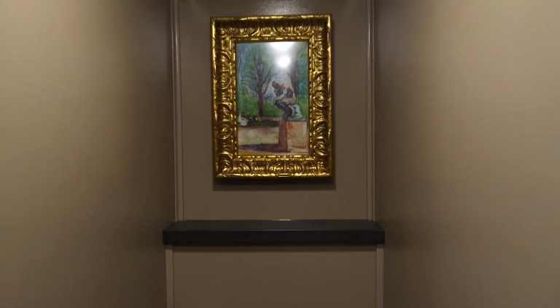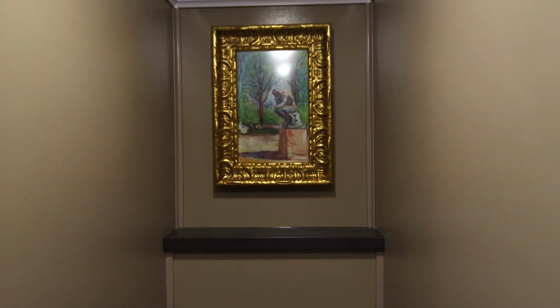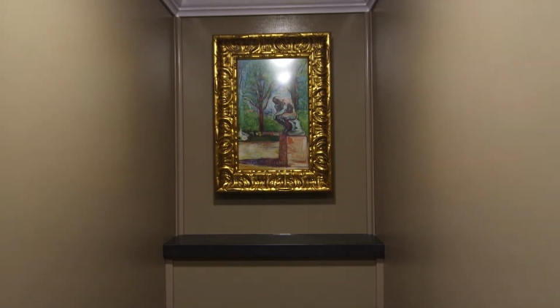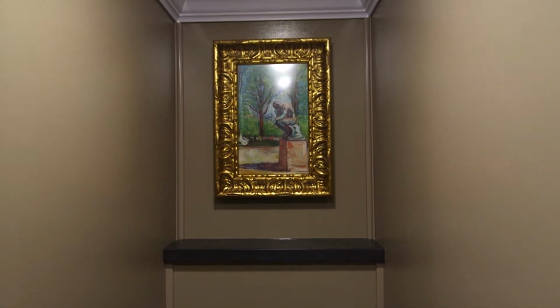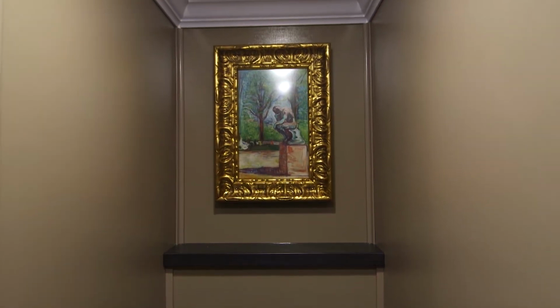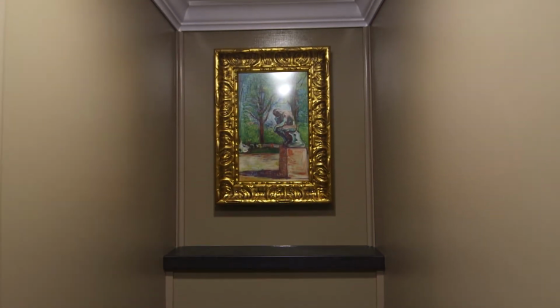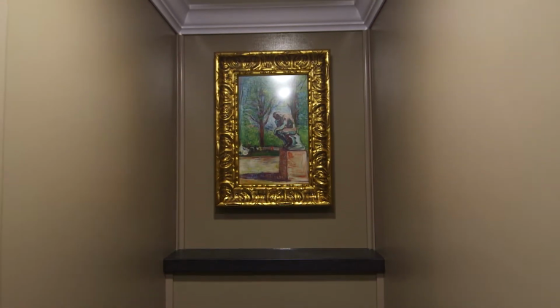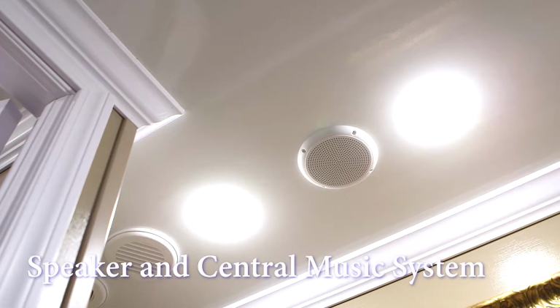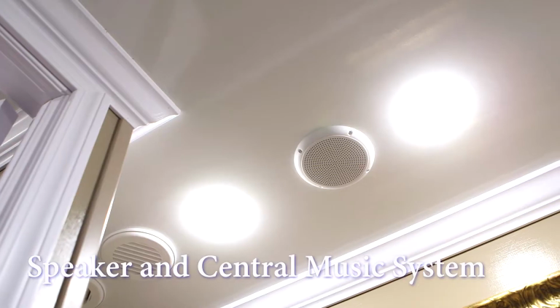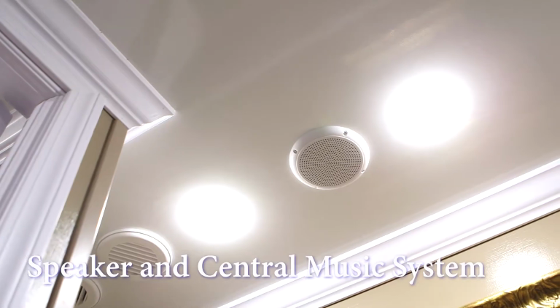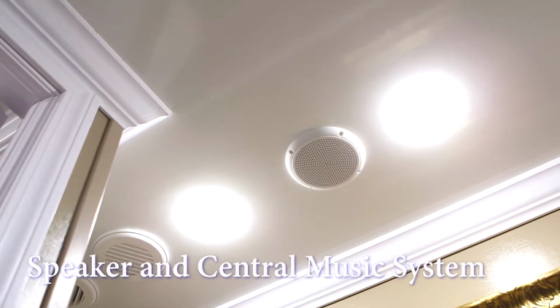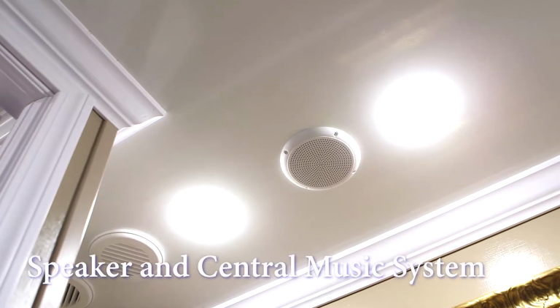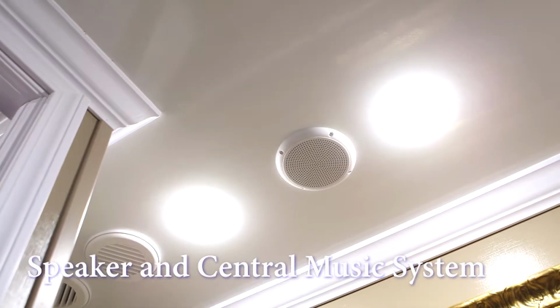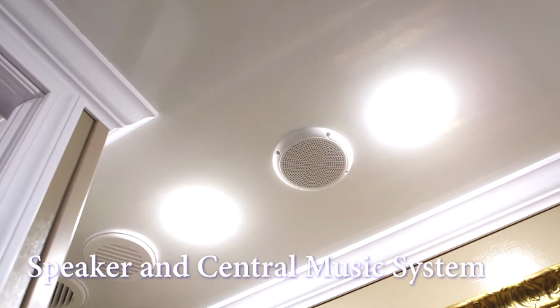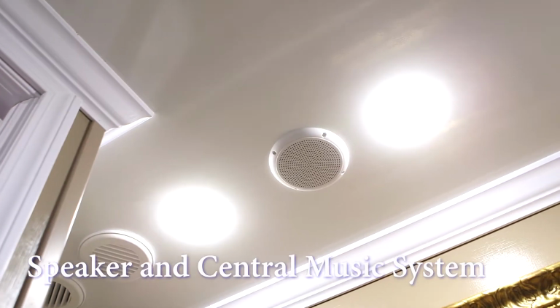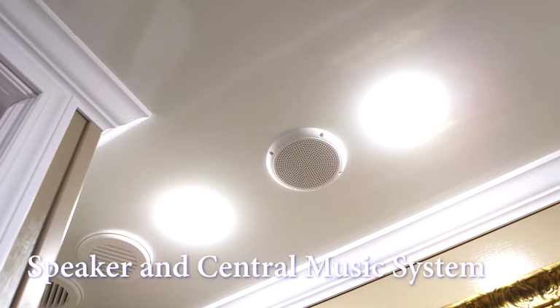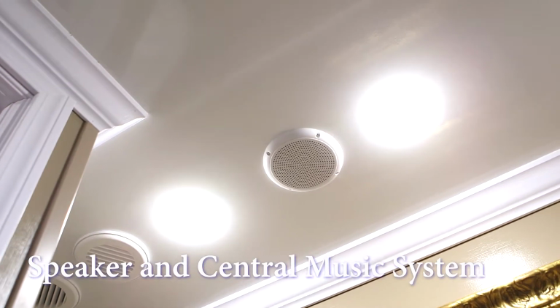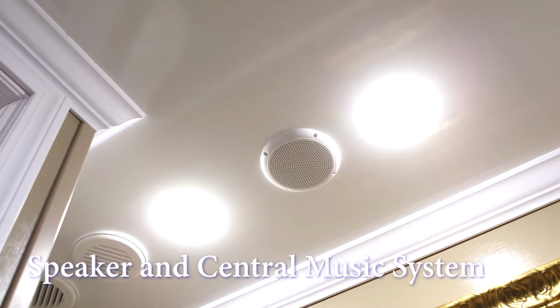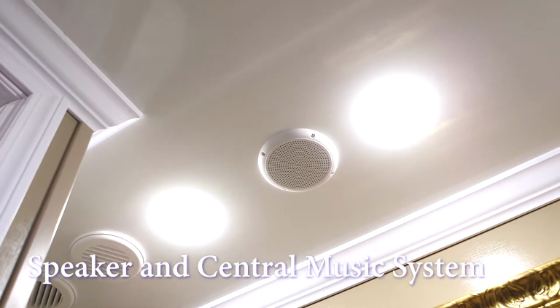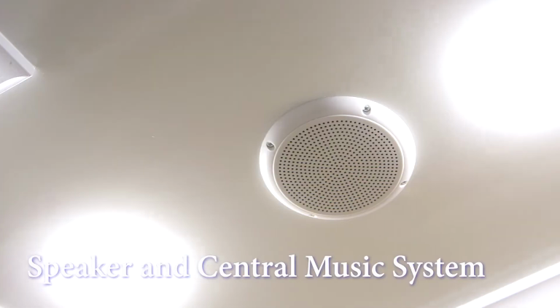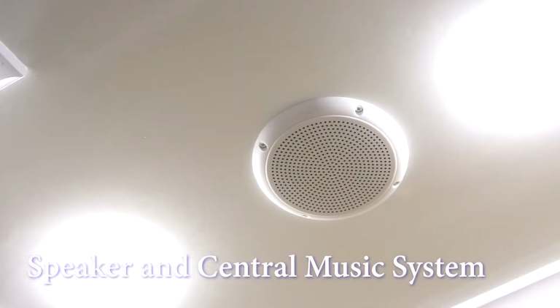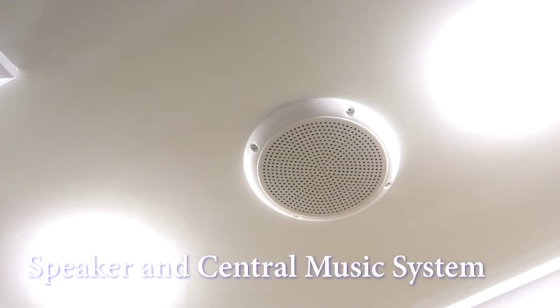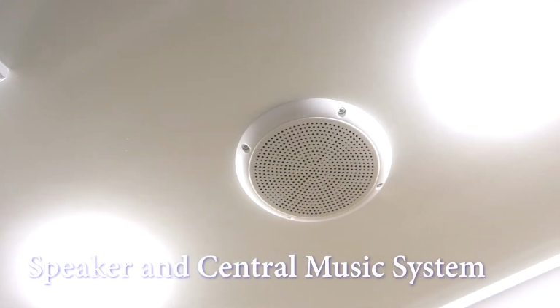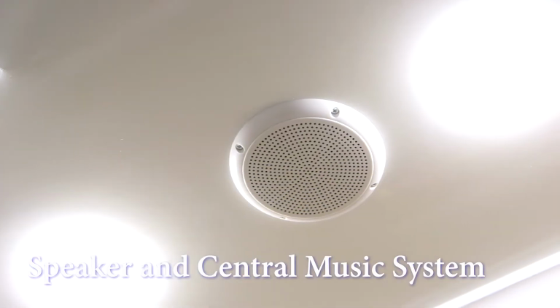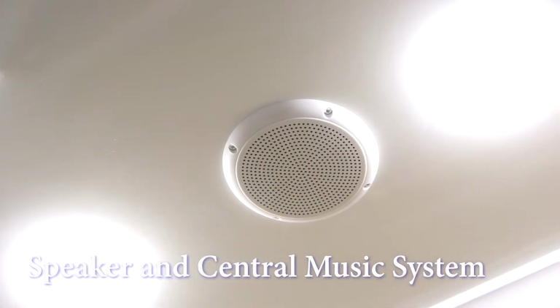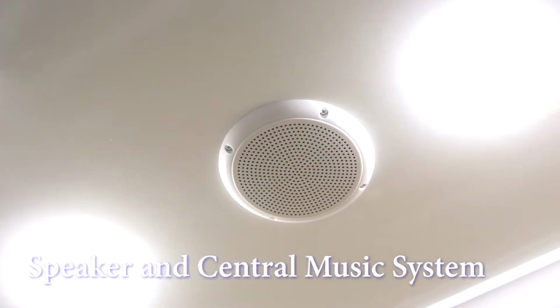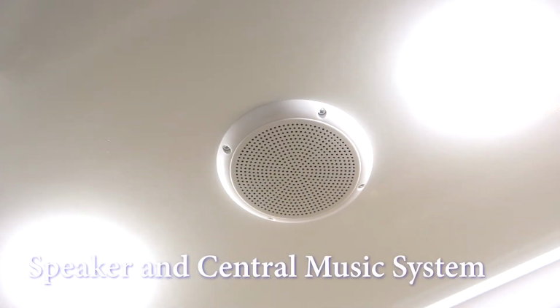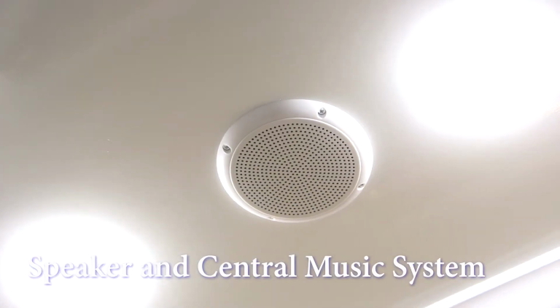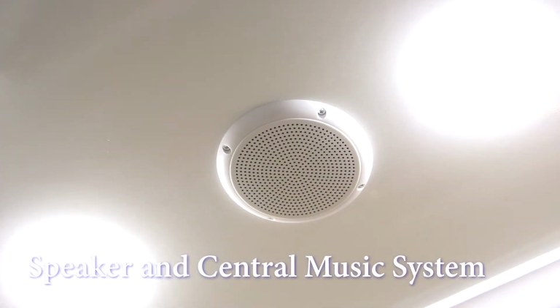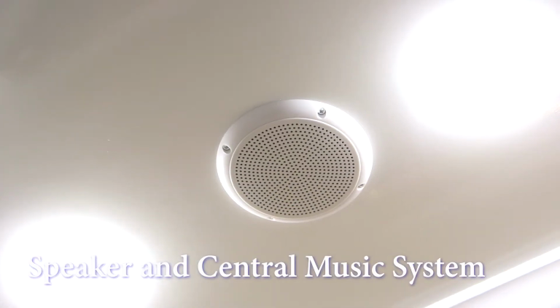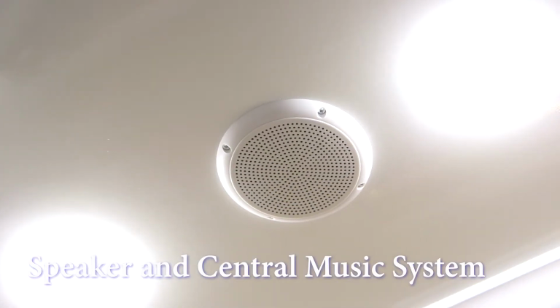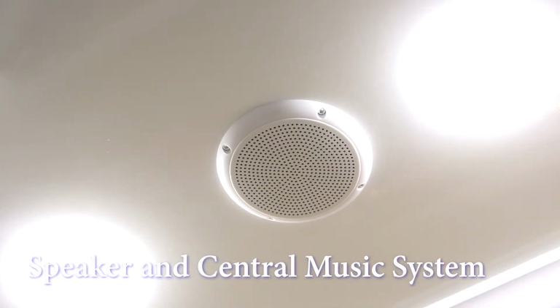The Amagansett is equipped with a ceiling-installed speaker and central music system available for your guests' enjoyment.